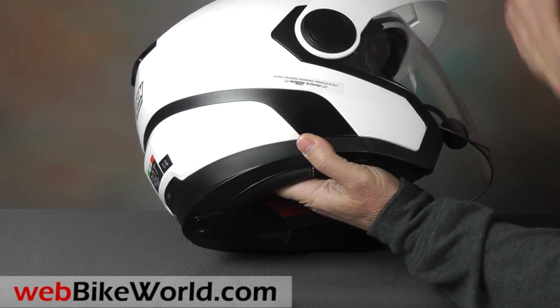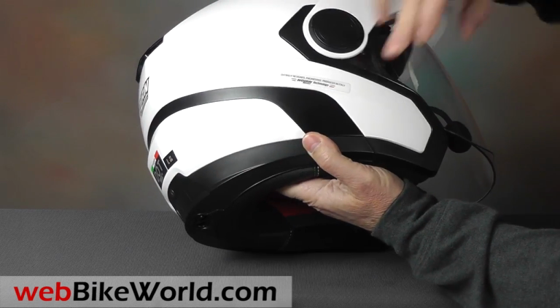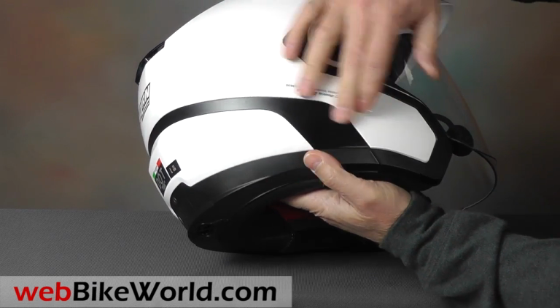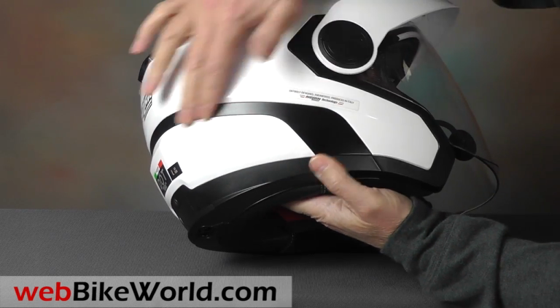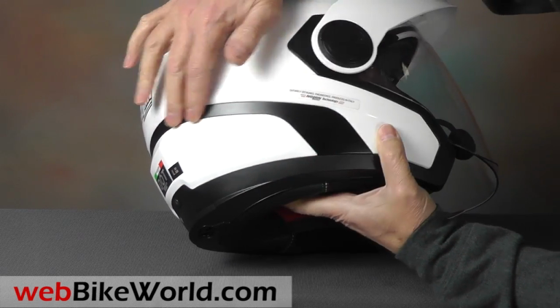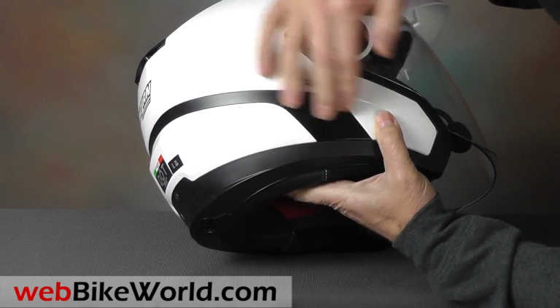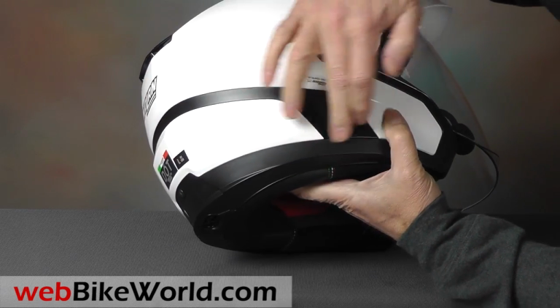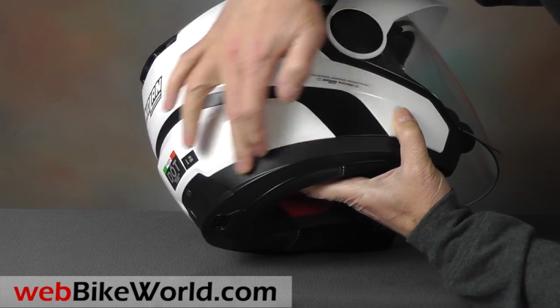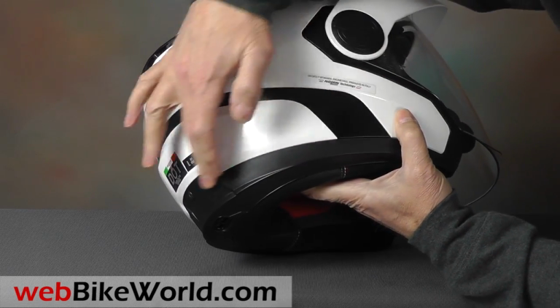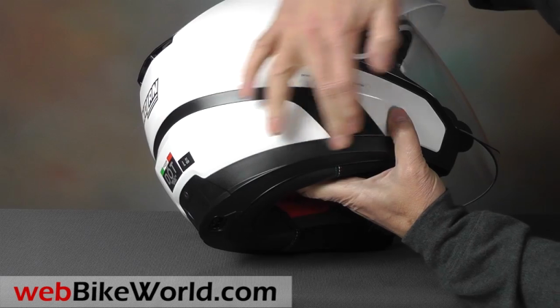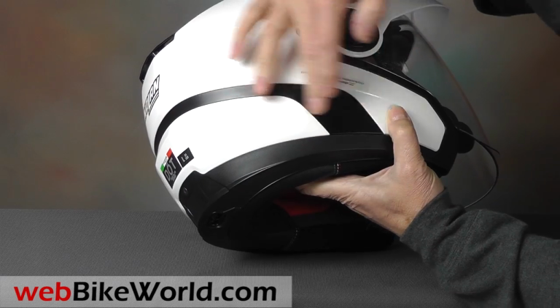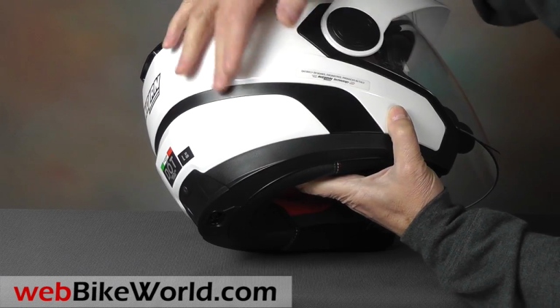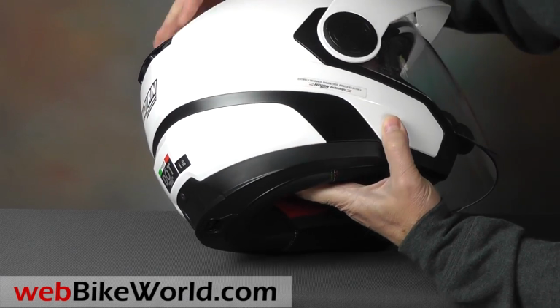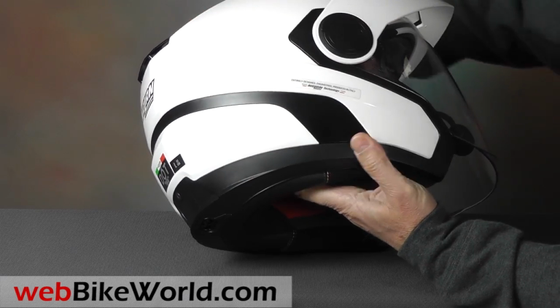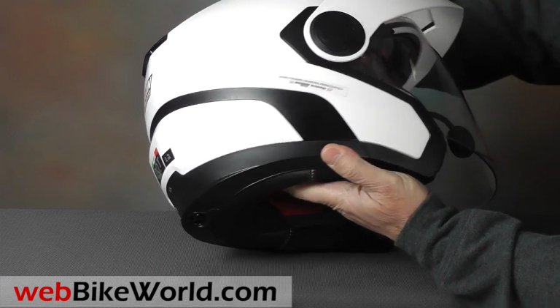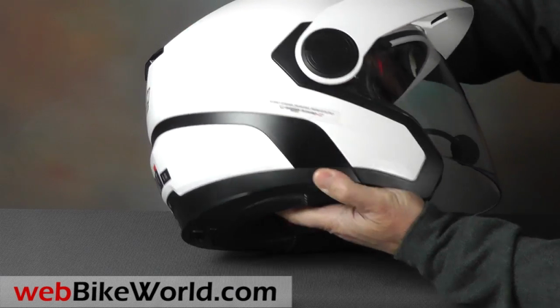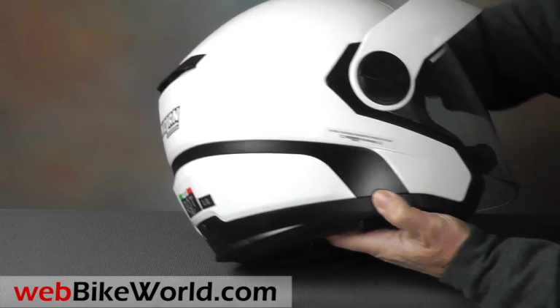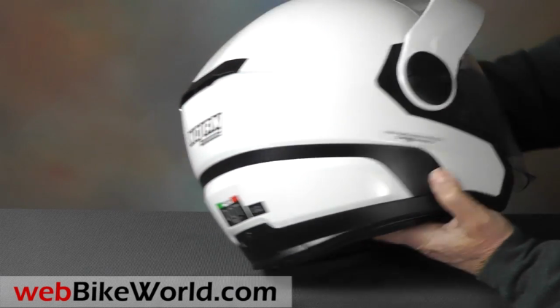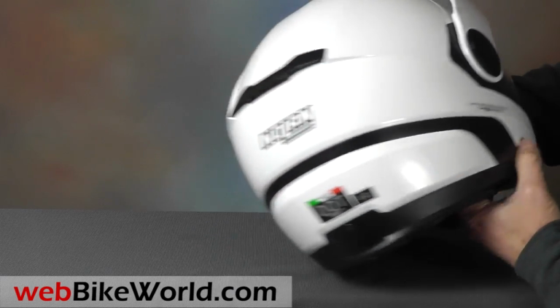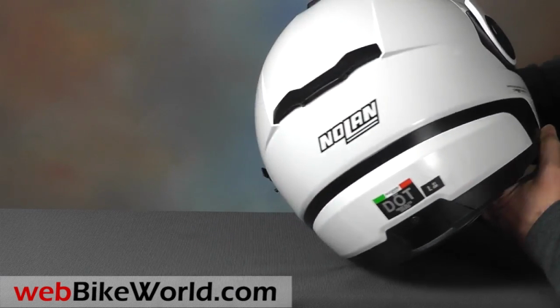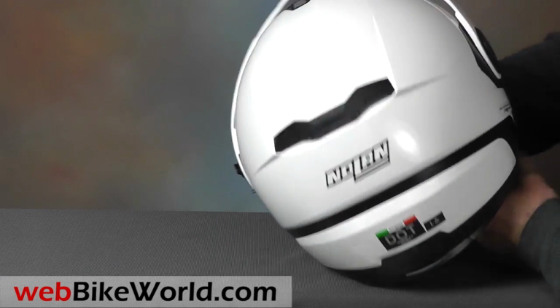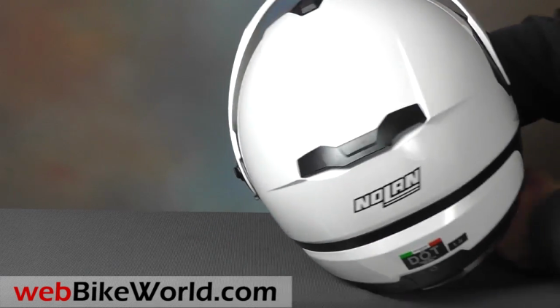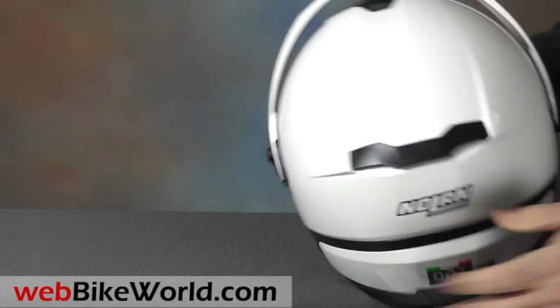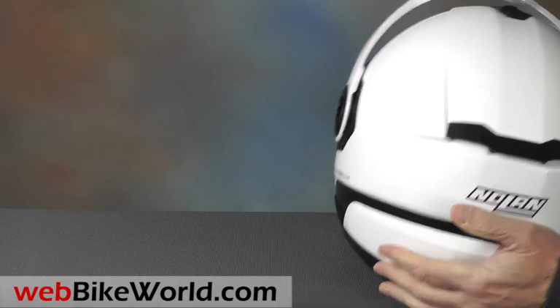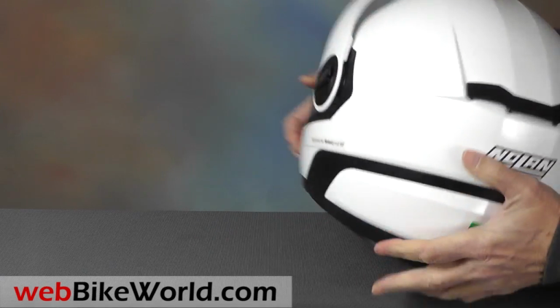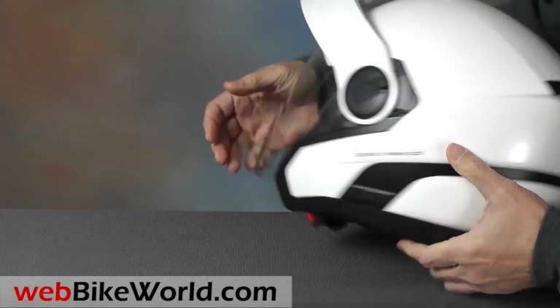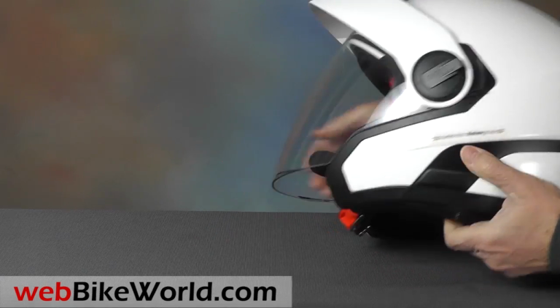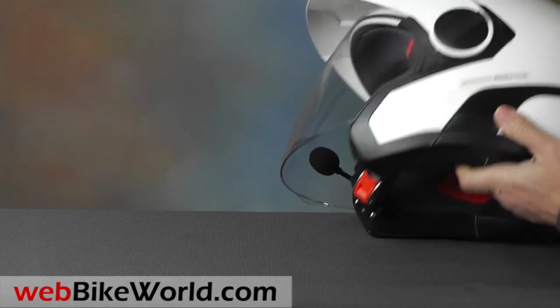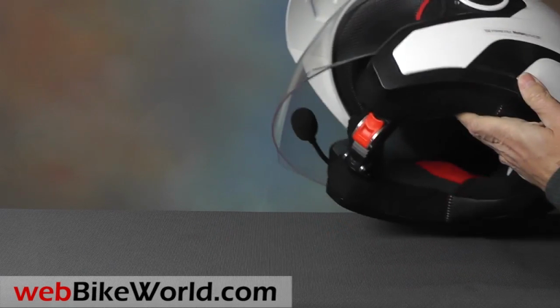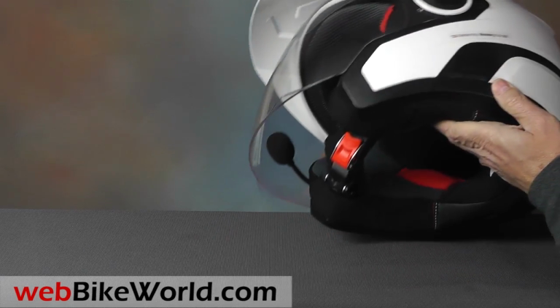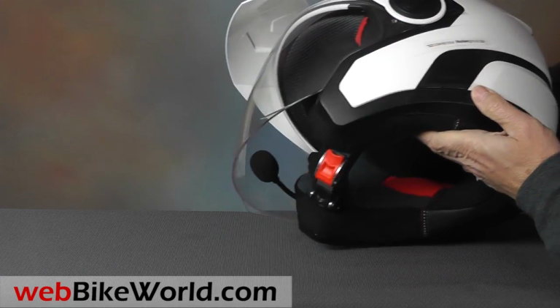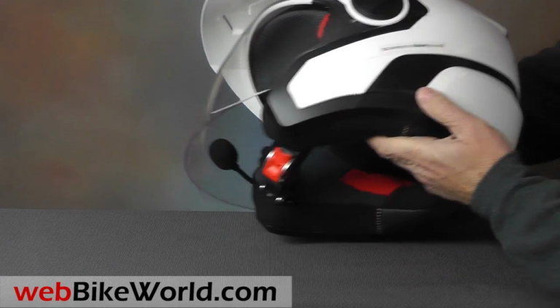The black molded accents and the gasket along the bottom of the helmet are also a step above your typical open face design.